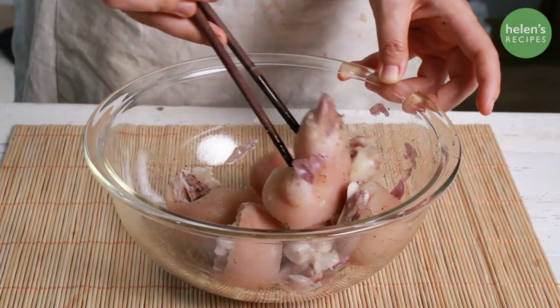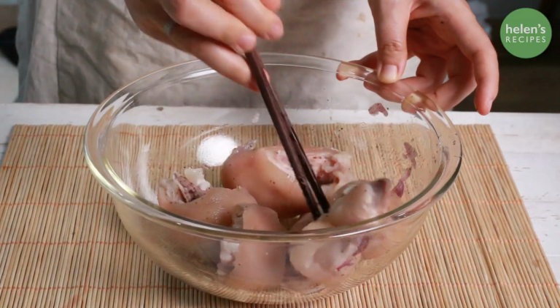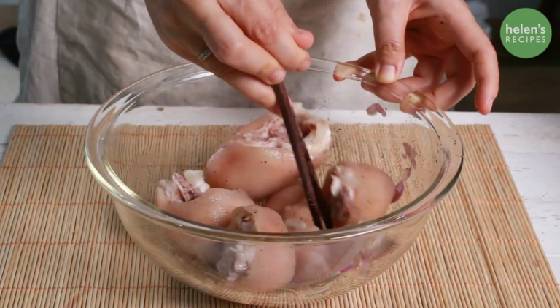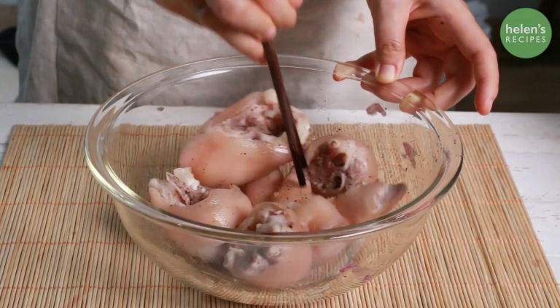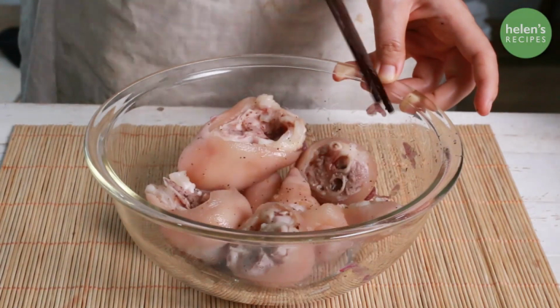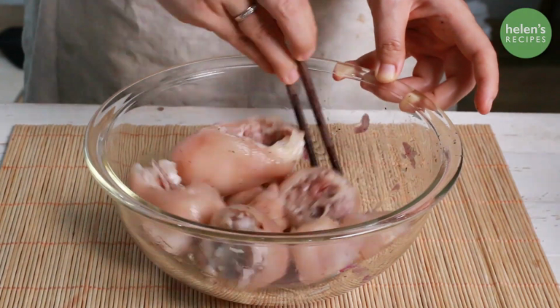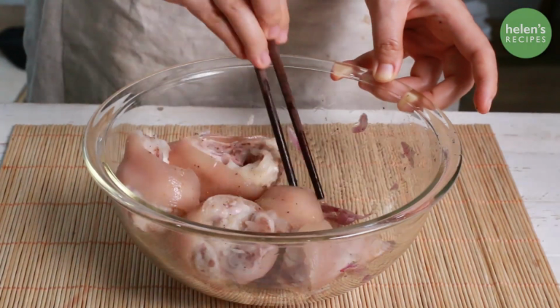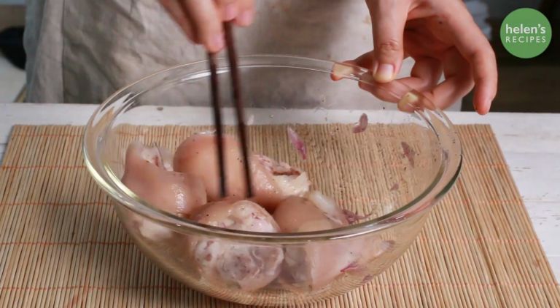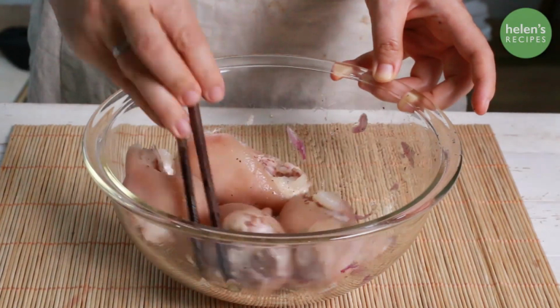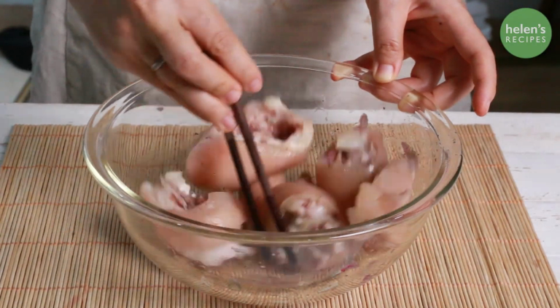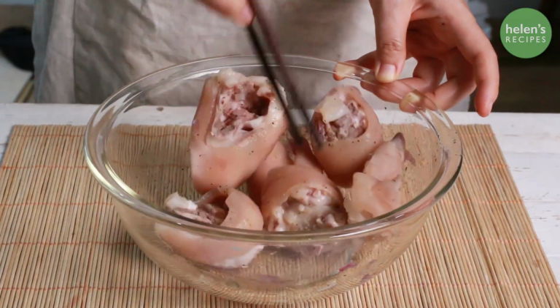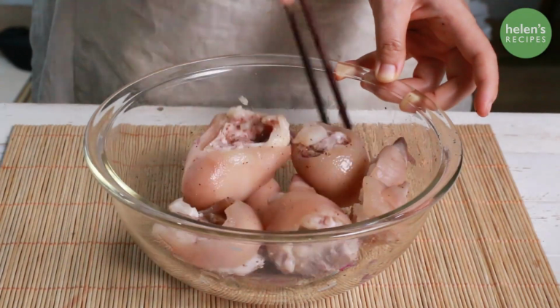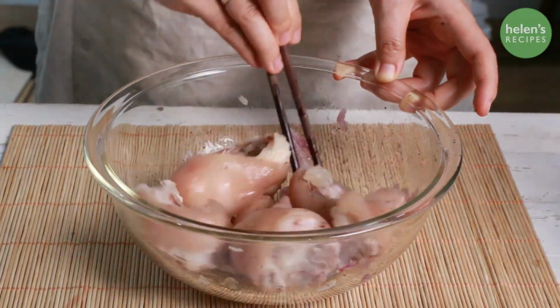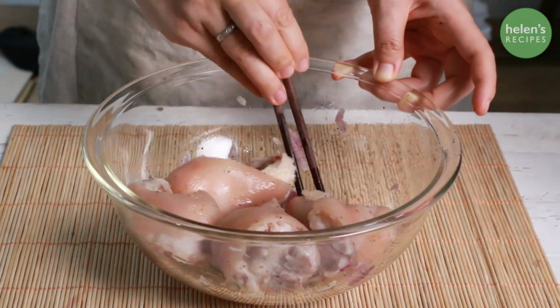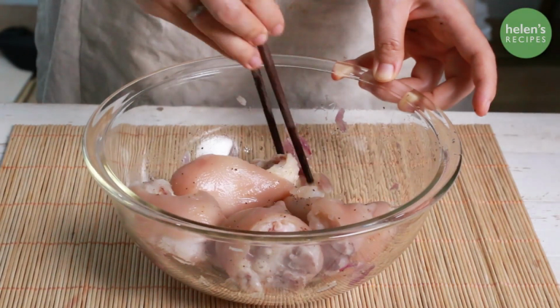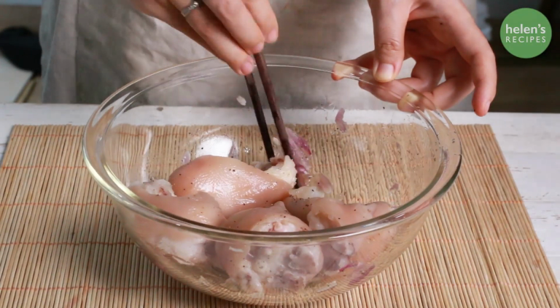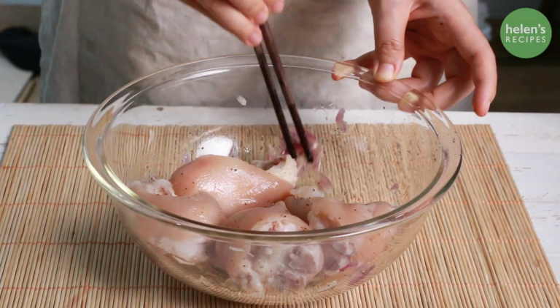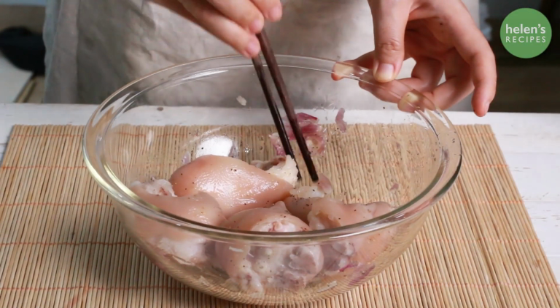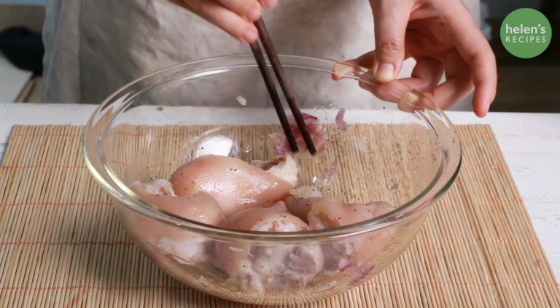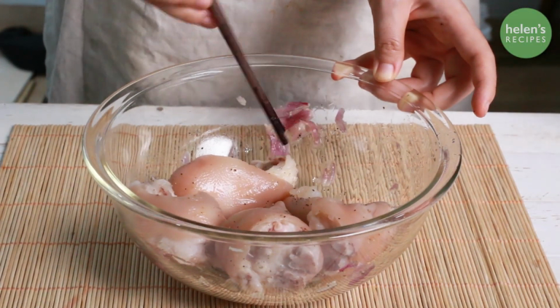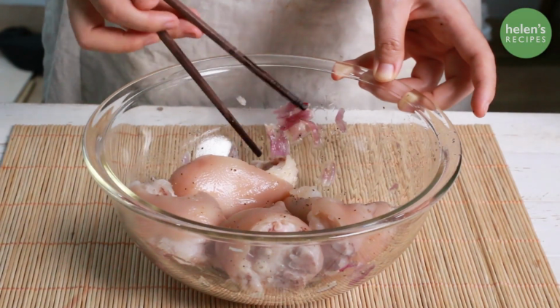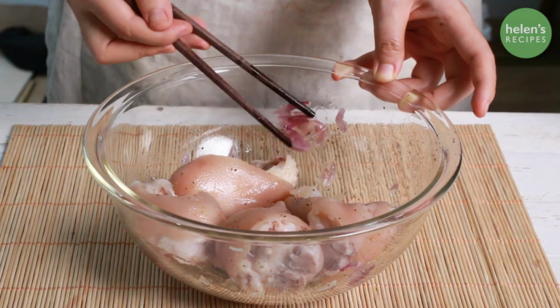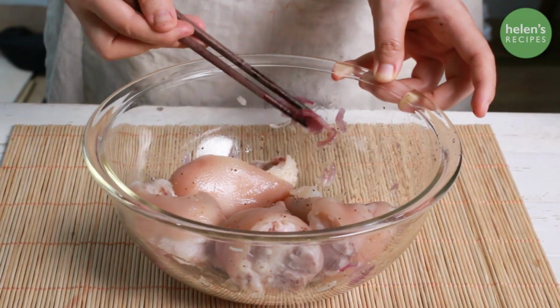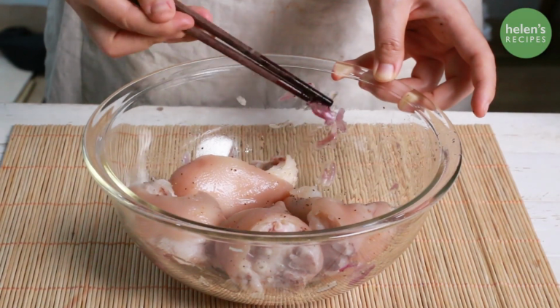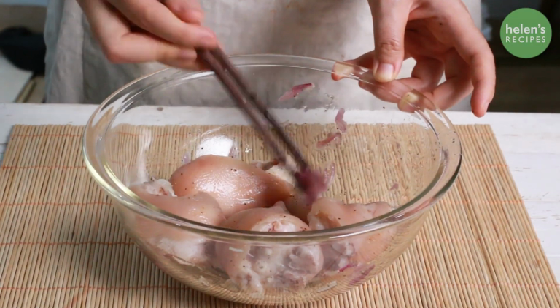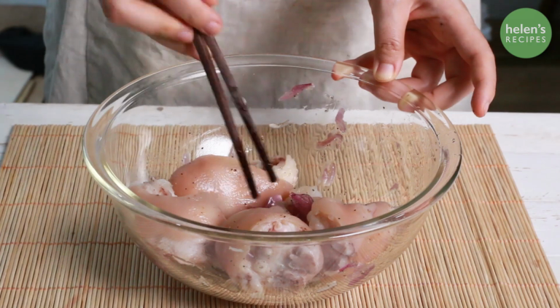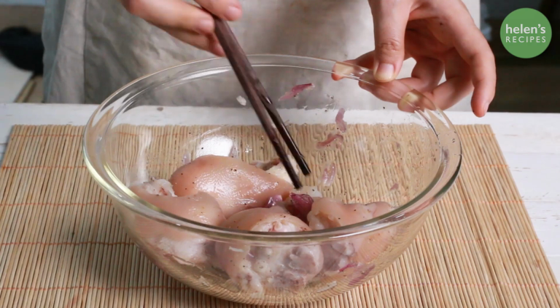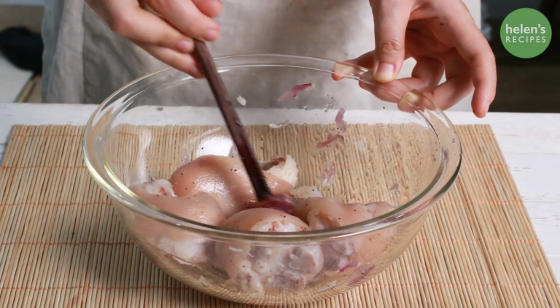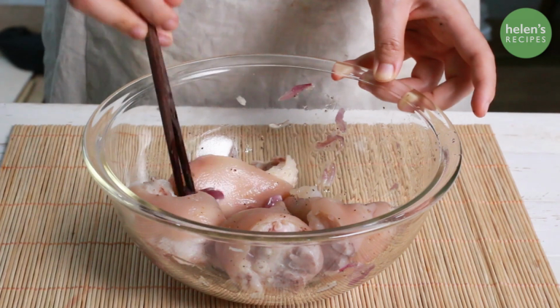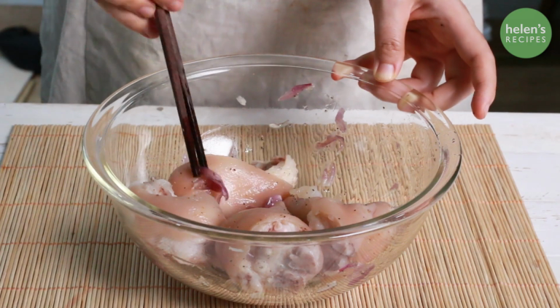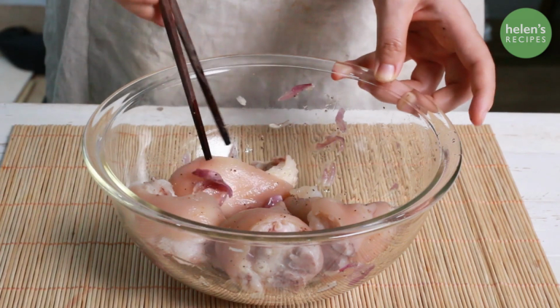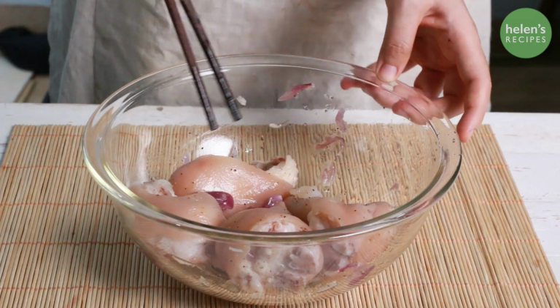Marinate the pork hock with some fish sauce, salt and pepper, and leave for about 30 minutes.